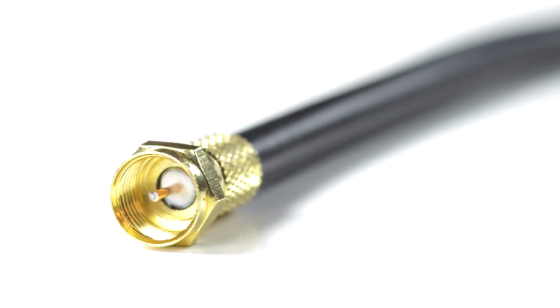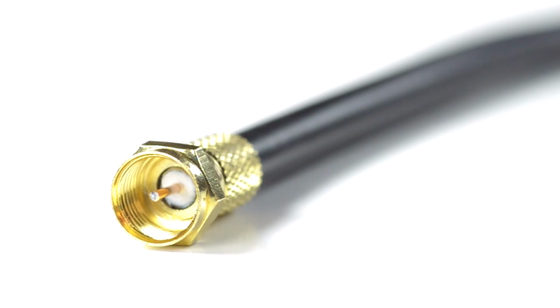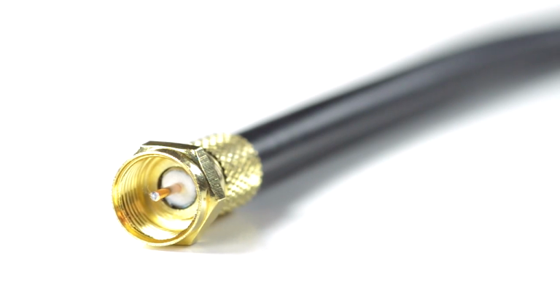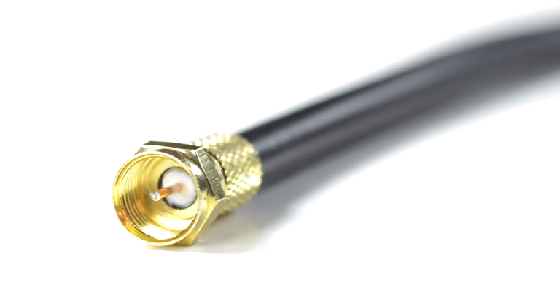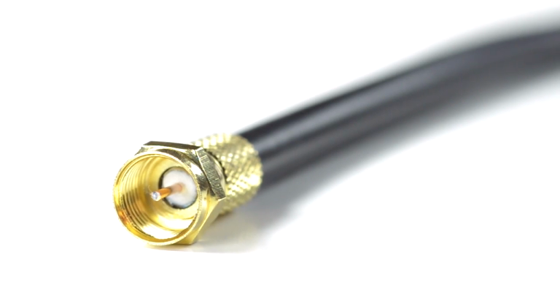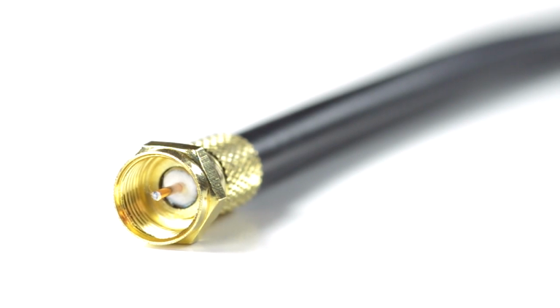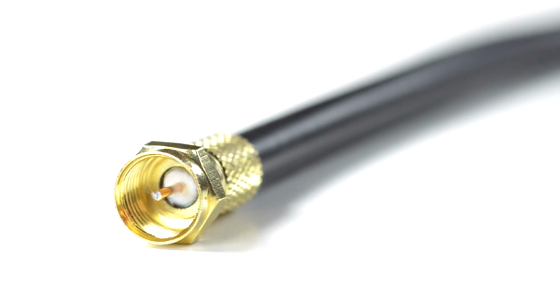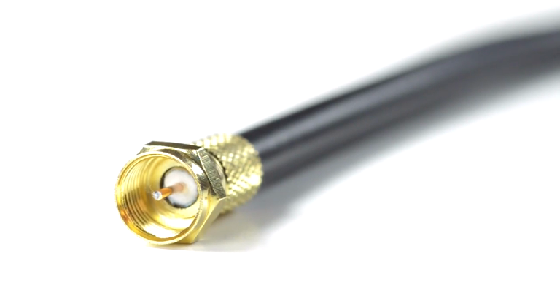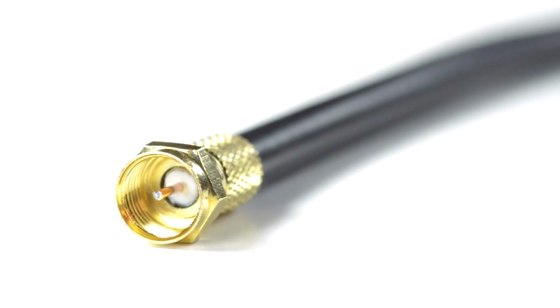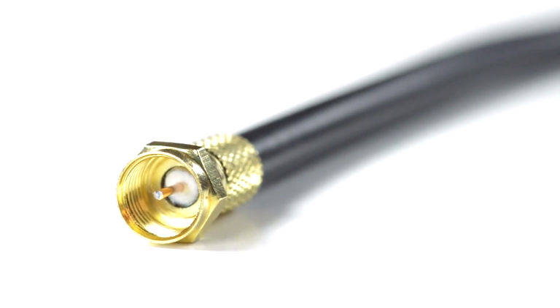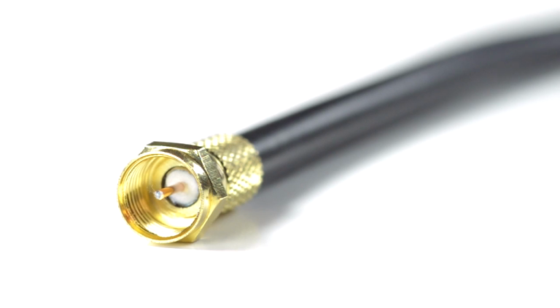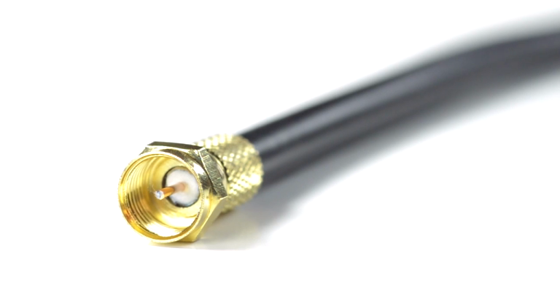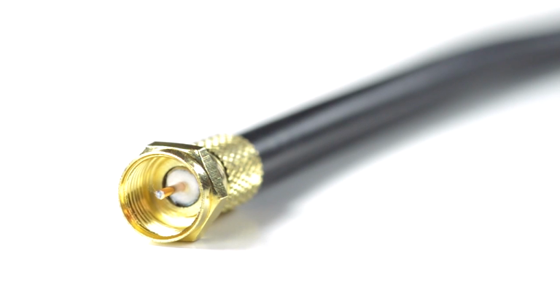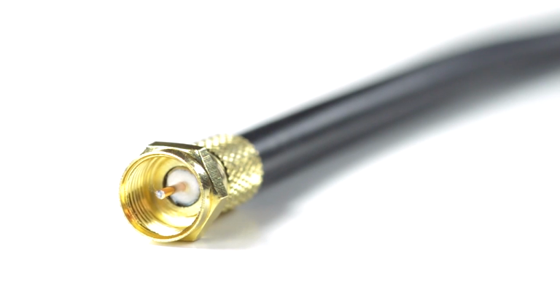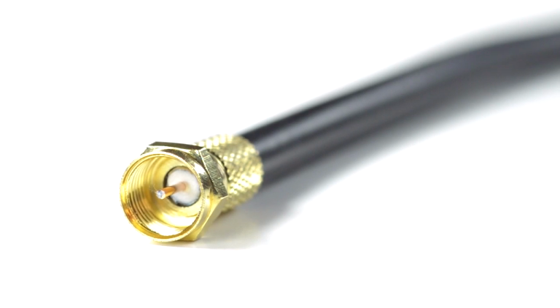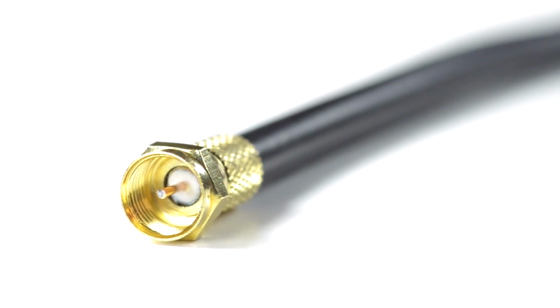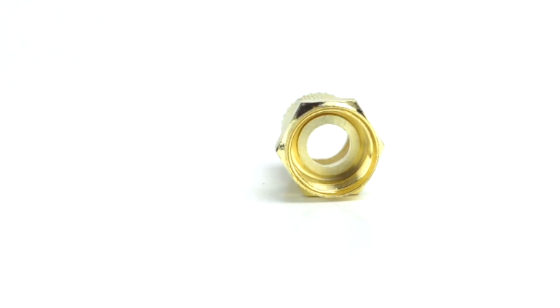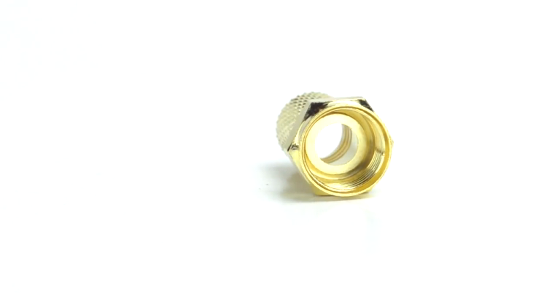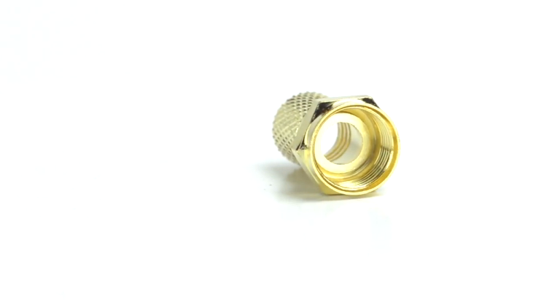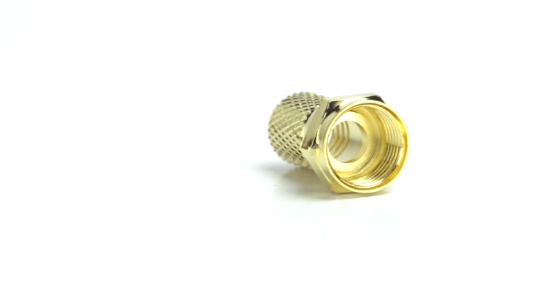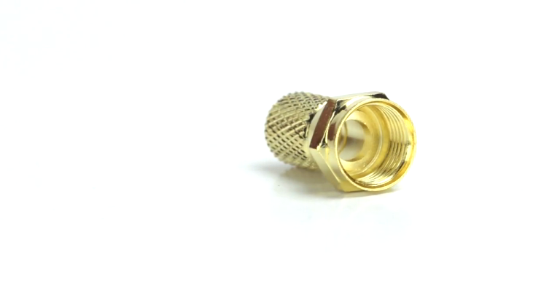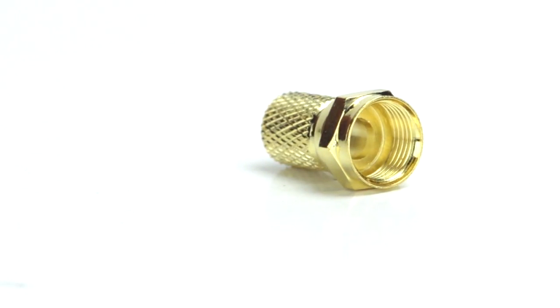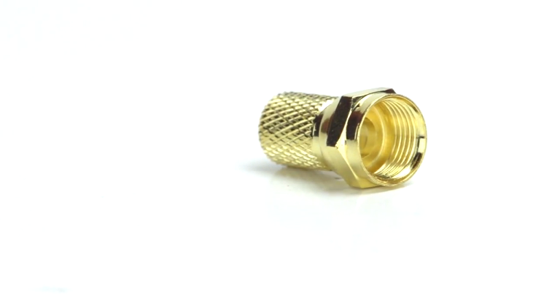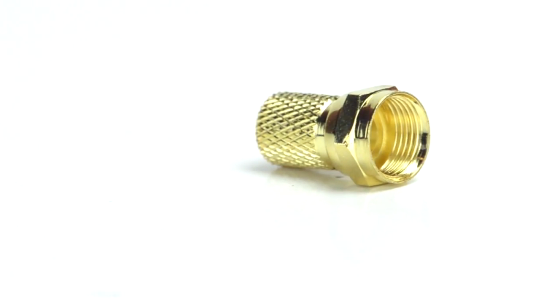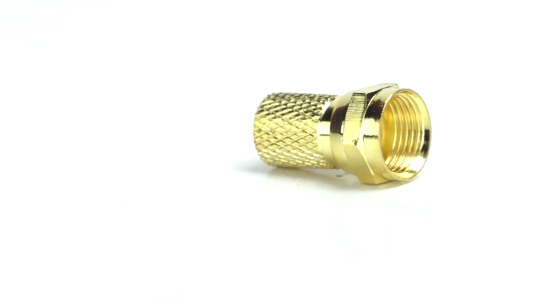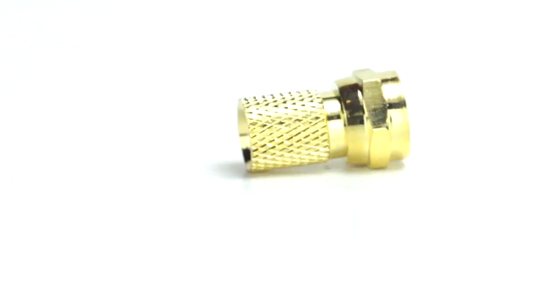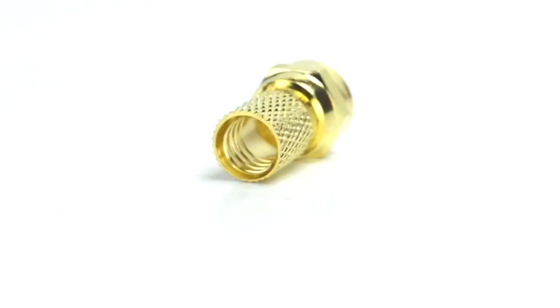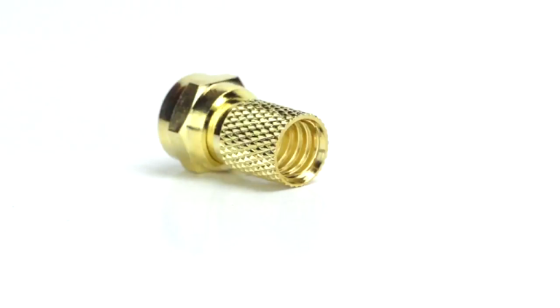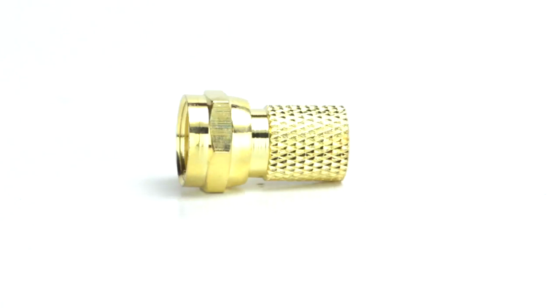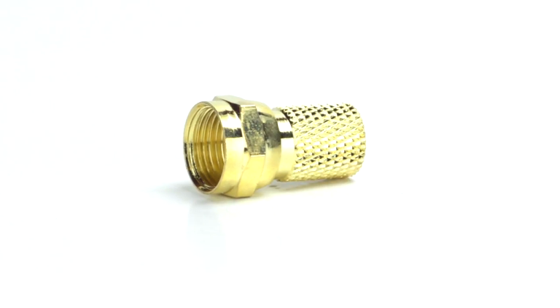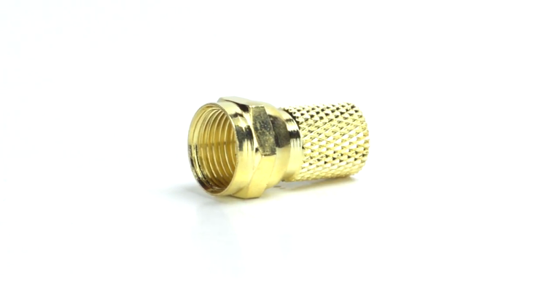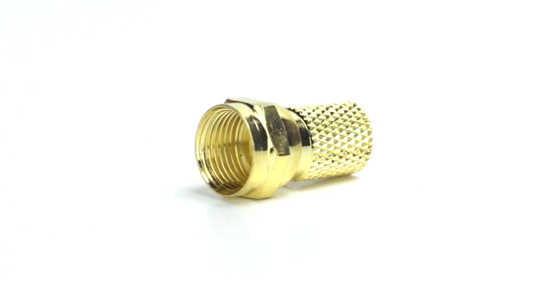Congratulations! You have successfully installed the F-Type connector. For all of your cable and connector needs, choose ShowMeCables.